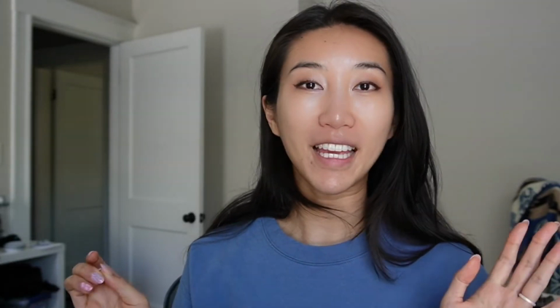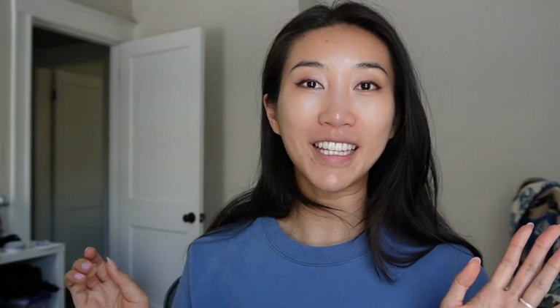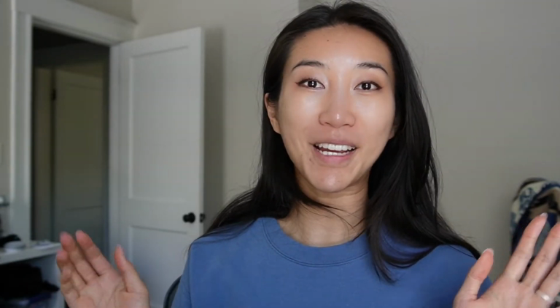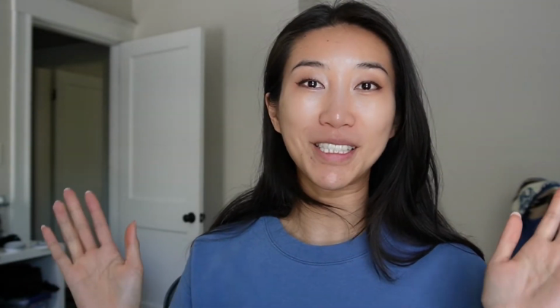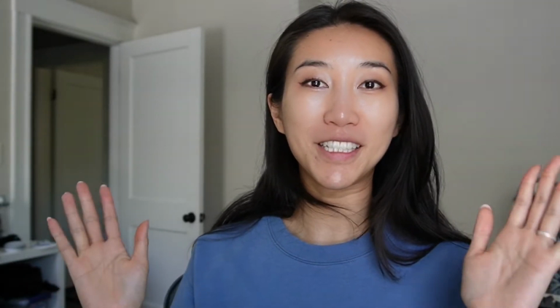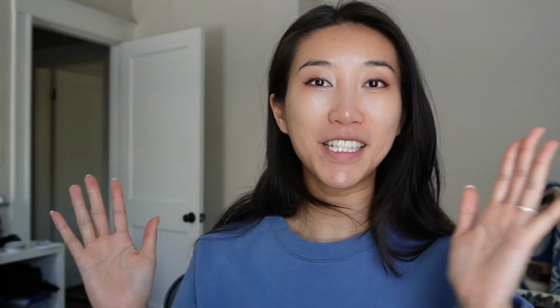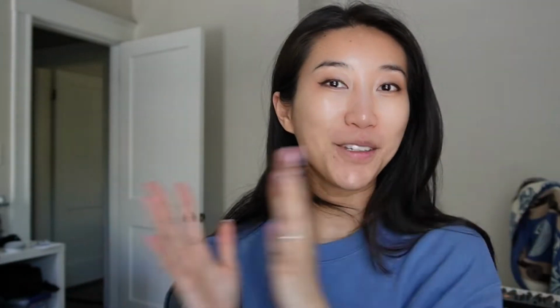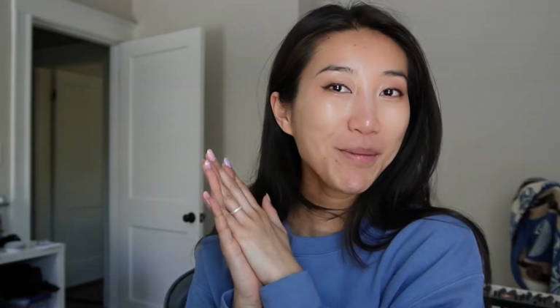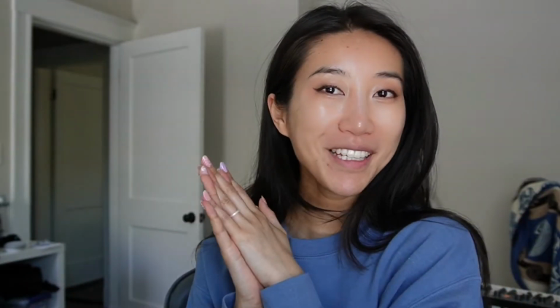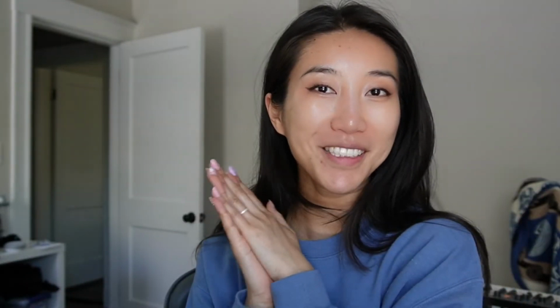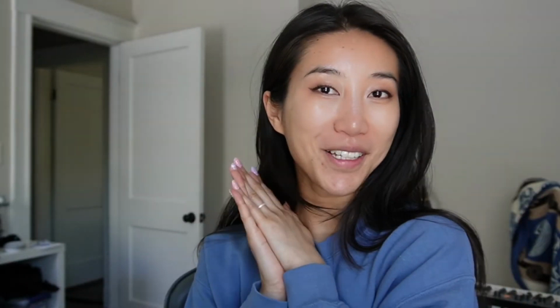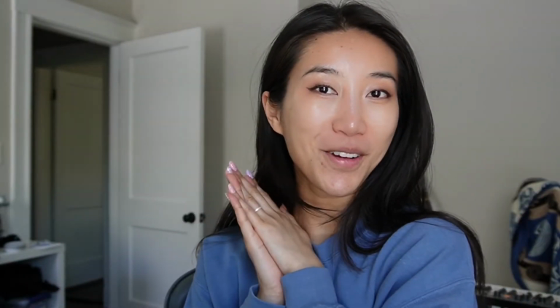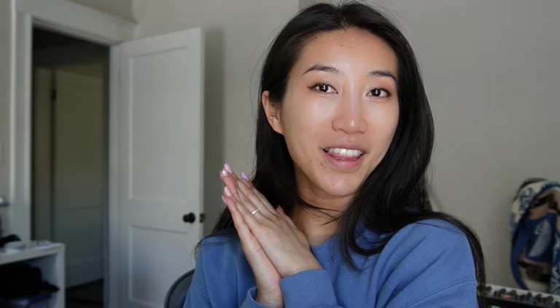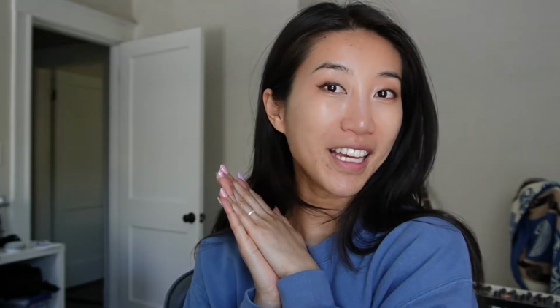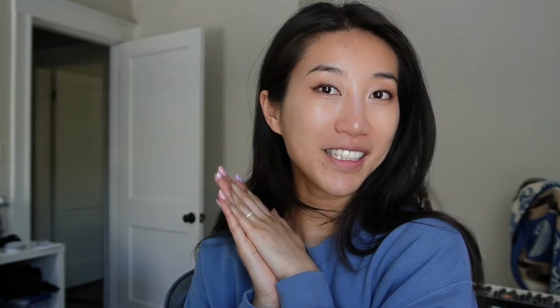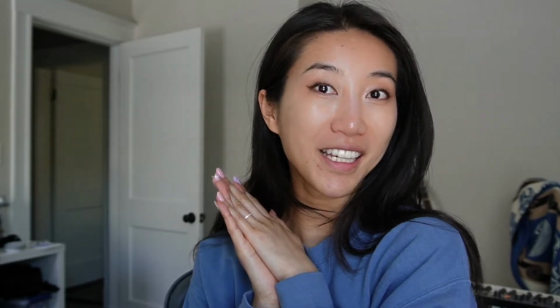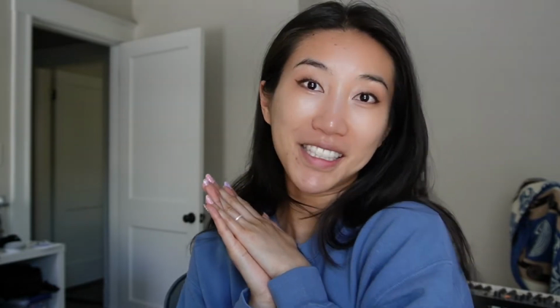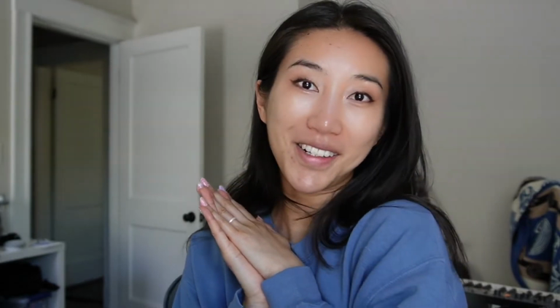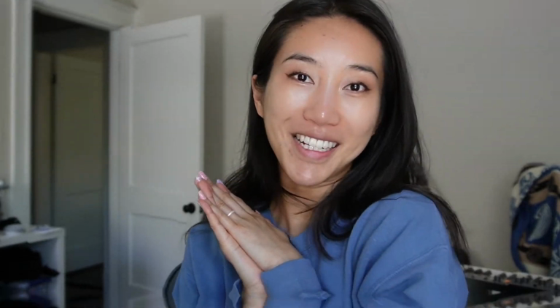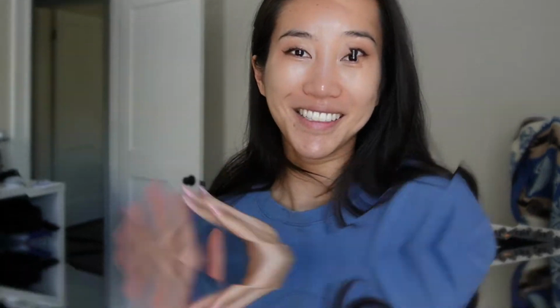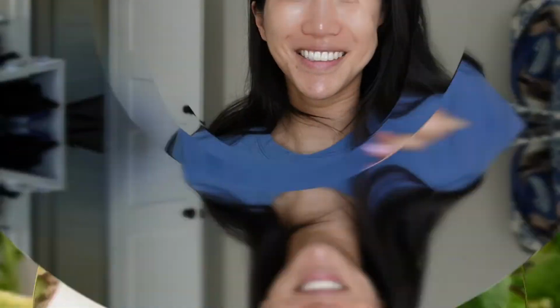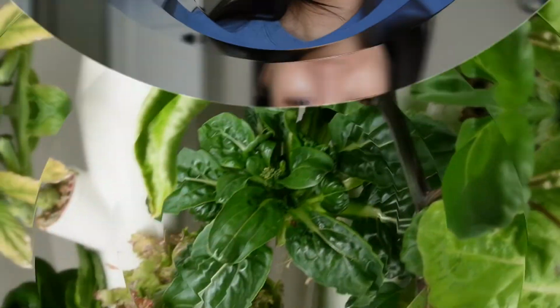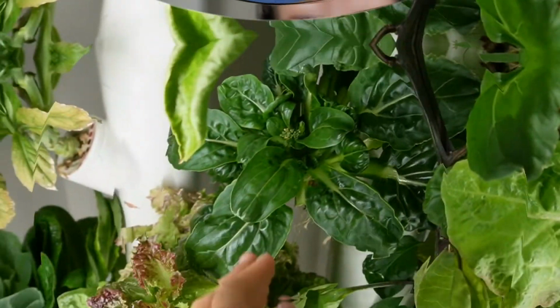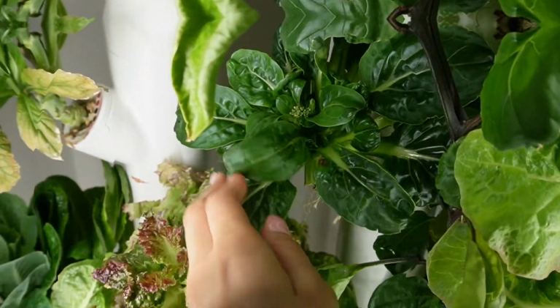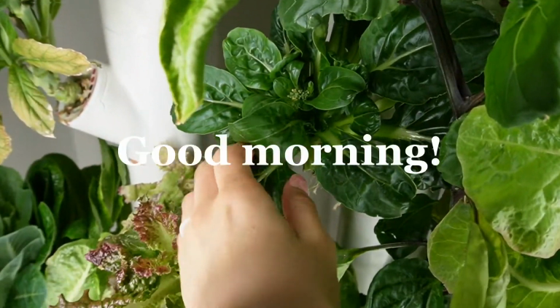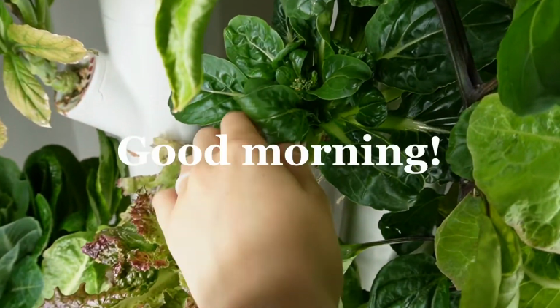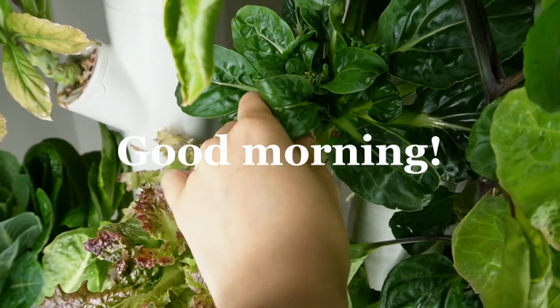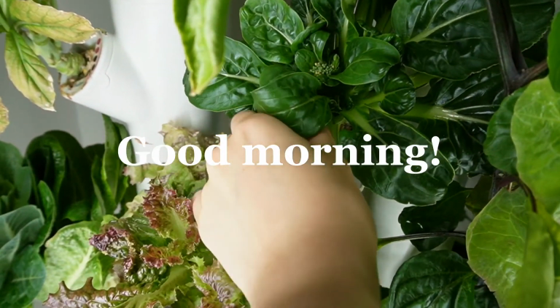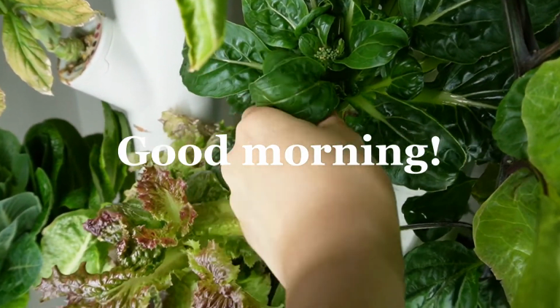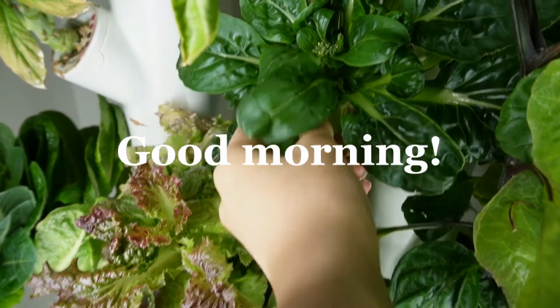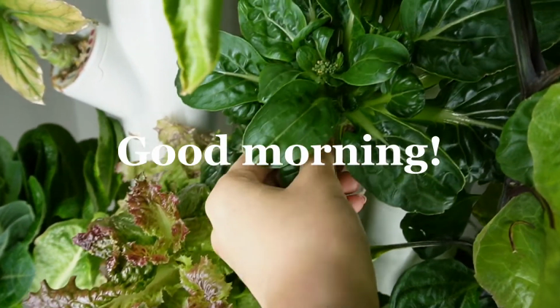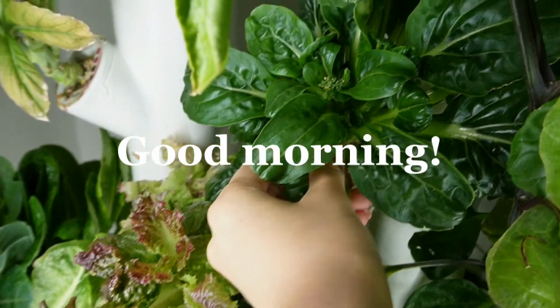I'm excited to take you with me, so let's get started. I'm going to pick some of these because it's starting to flower.